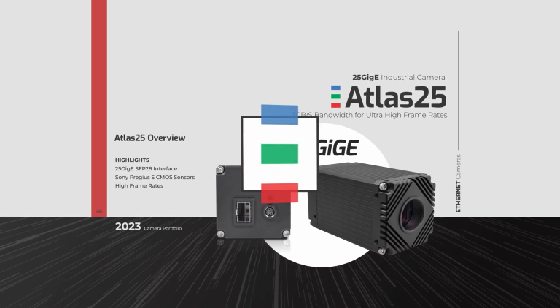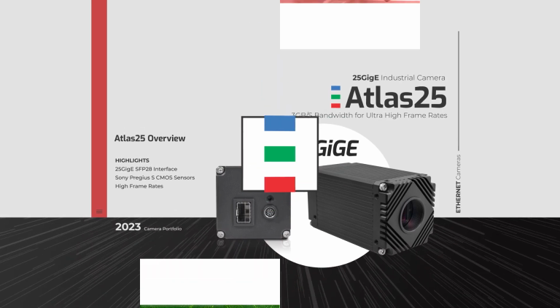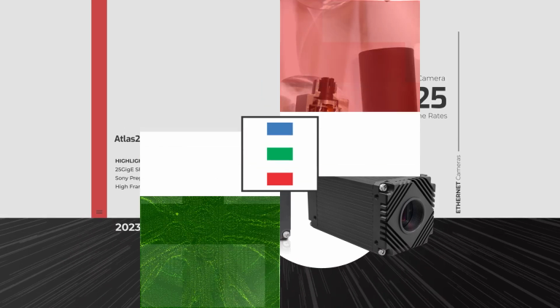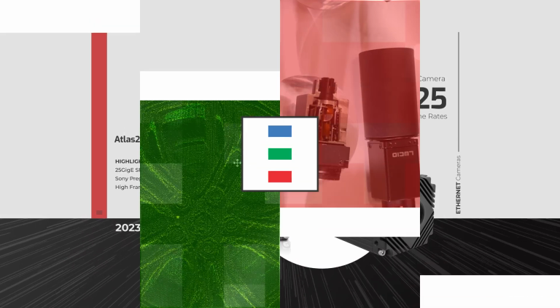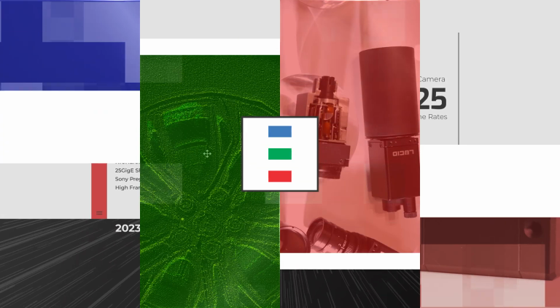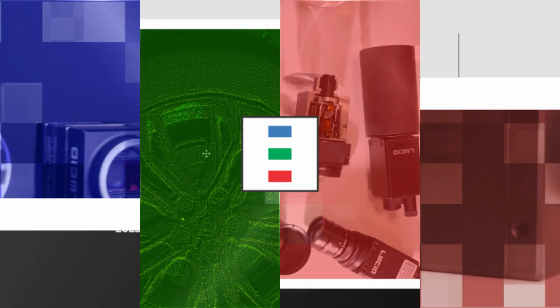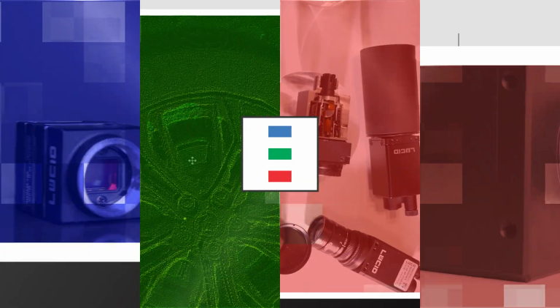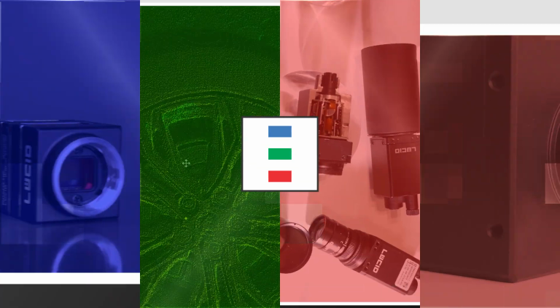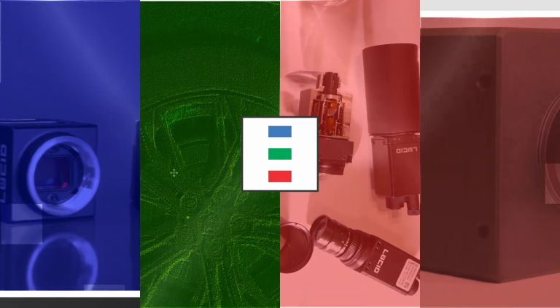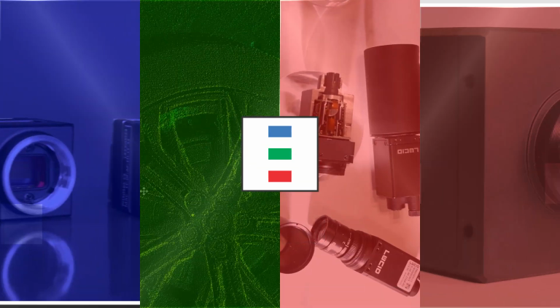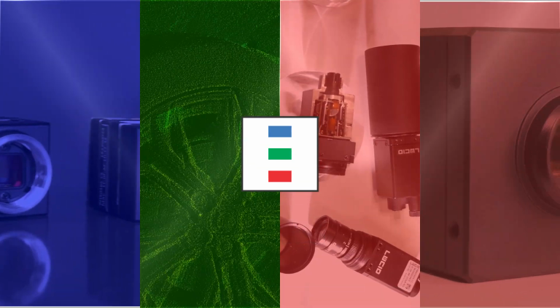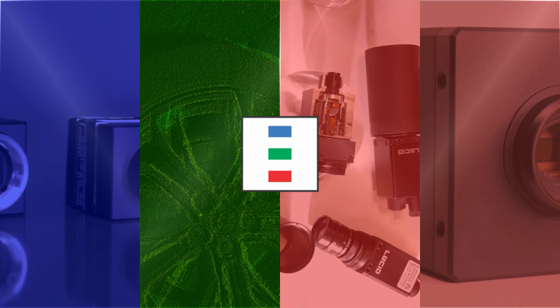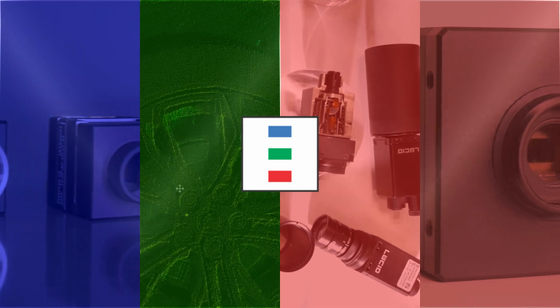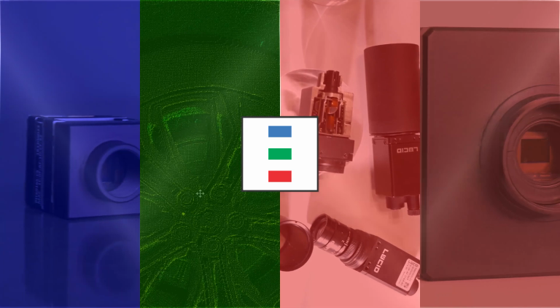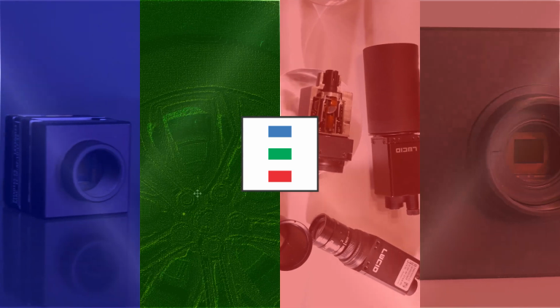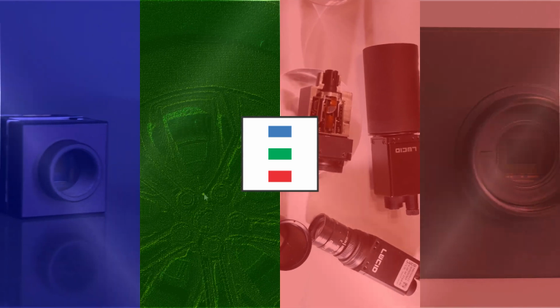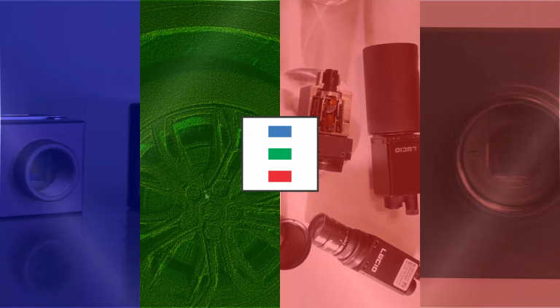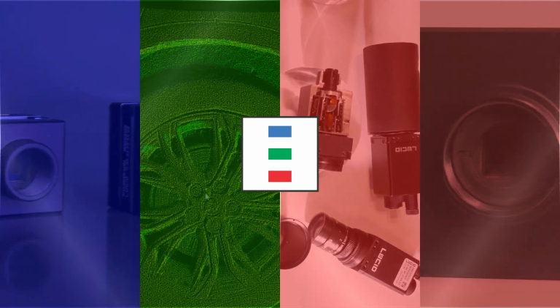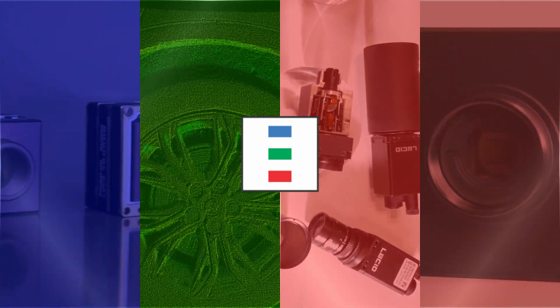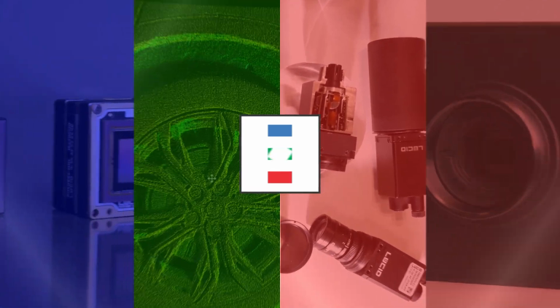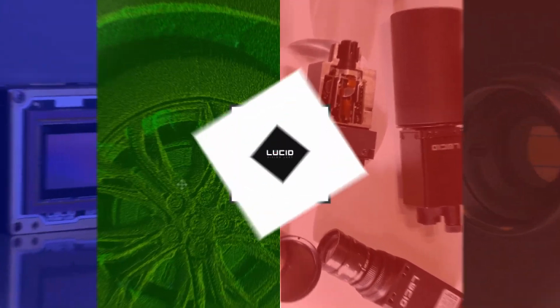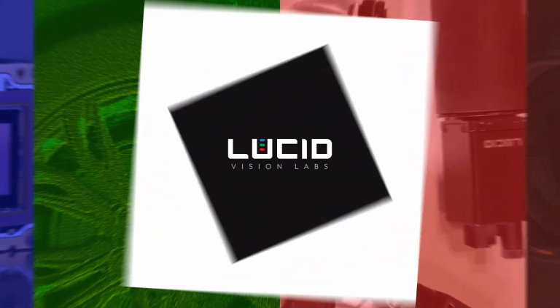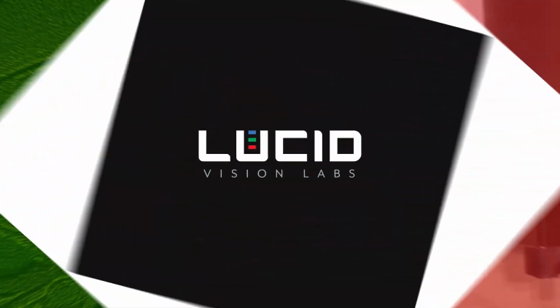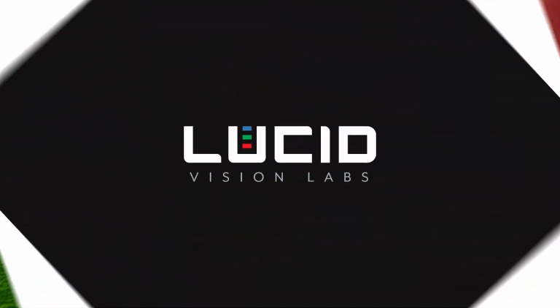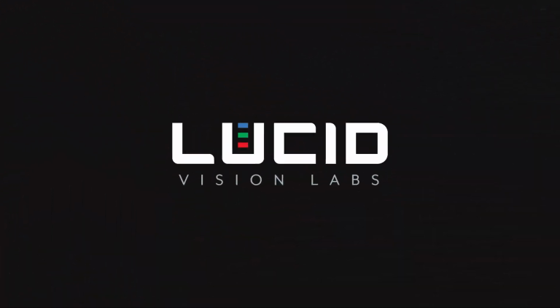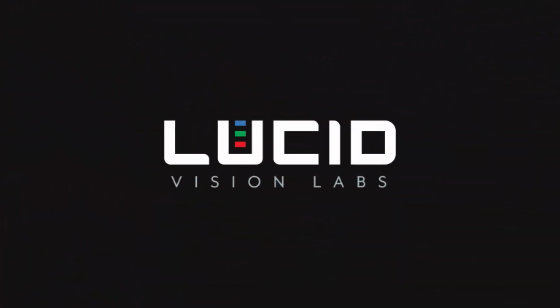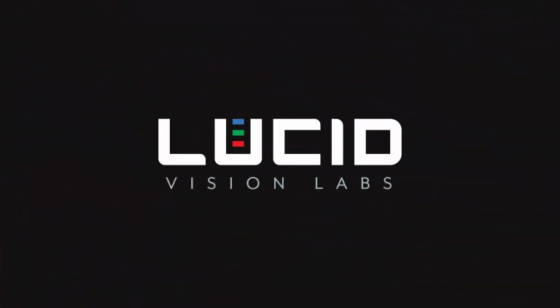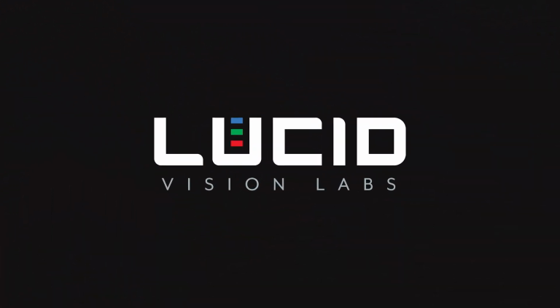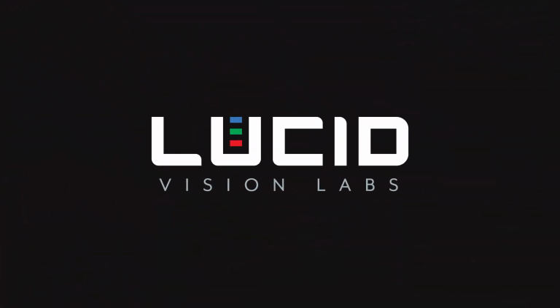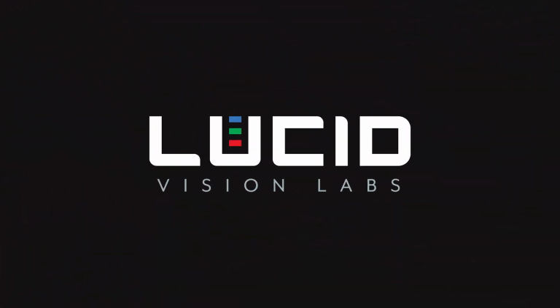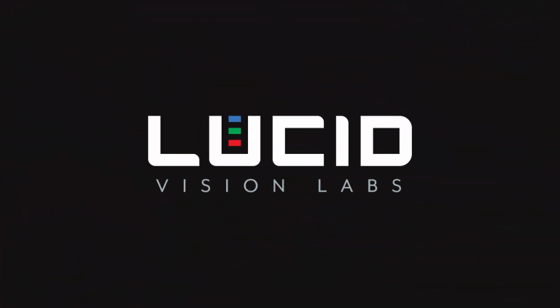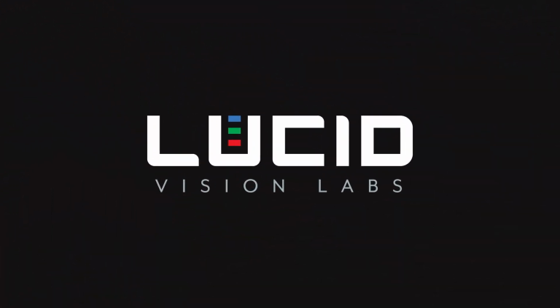Of course, we have more cameras coming down the pipeline, so stay tuned. Subscribe to our channel for more Lucid machine vision videos.